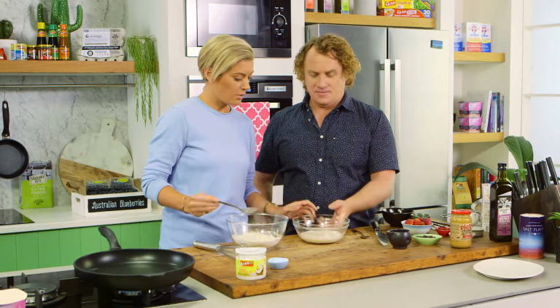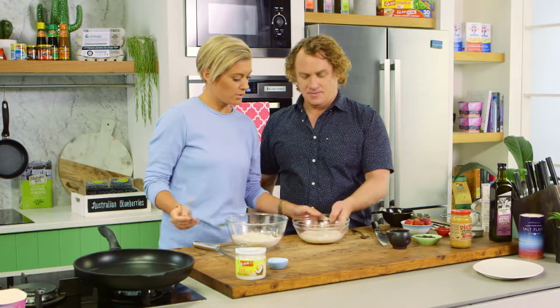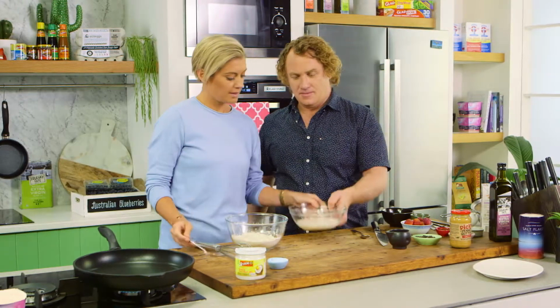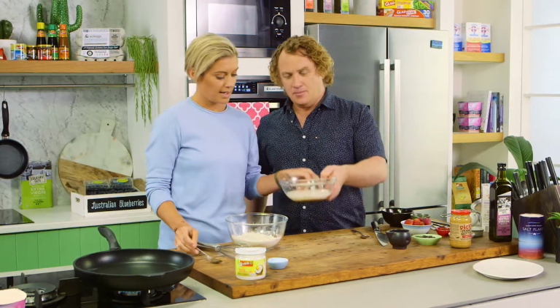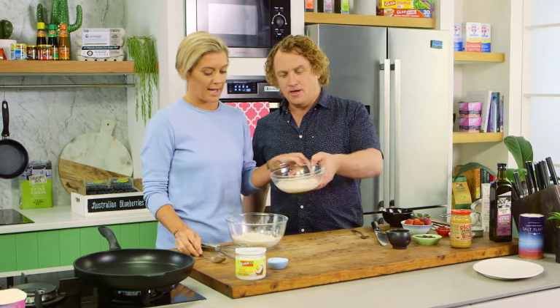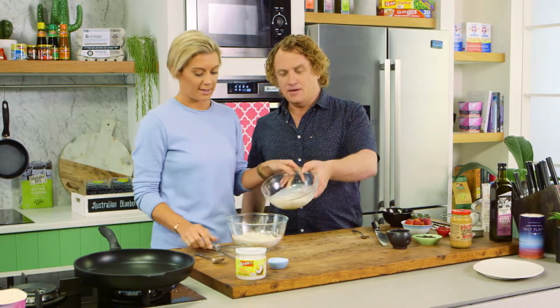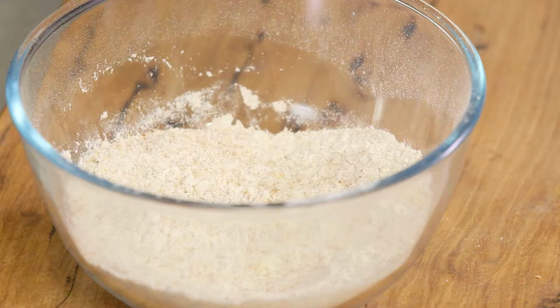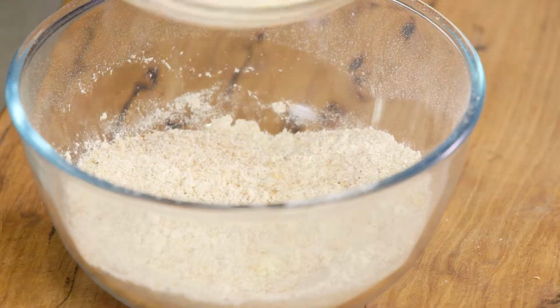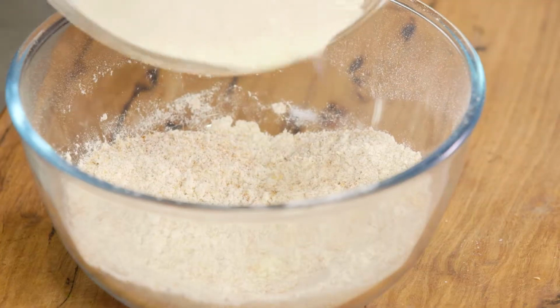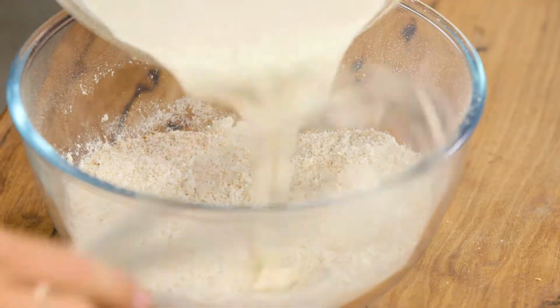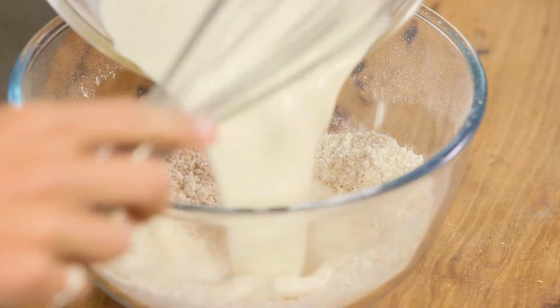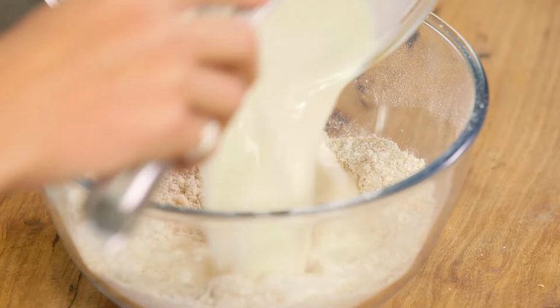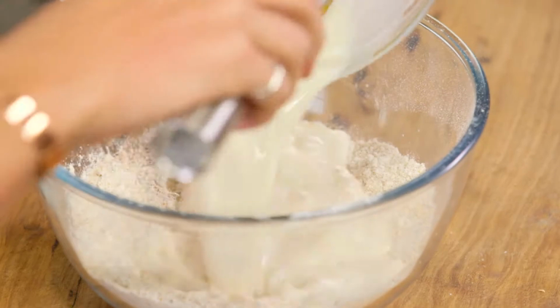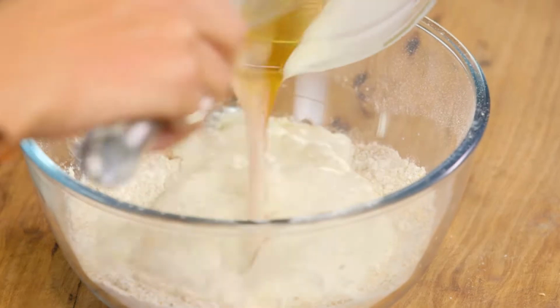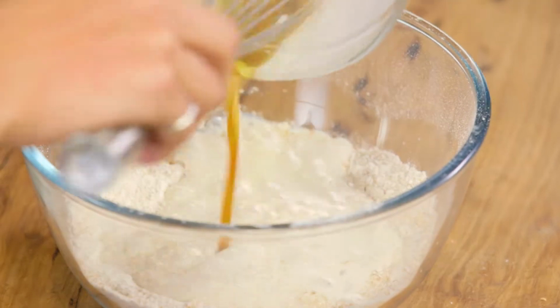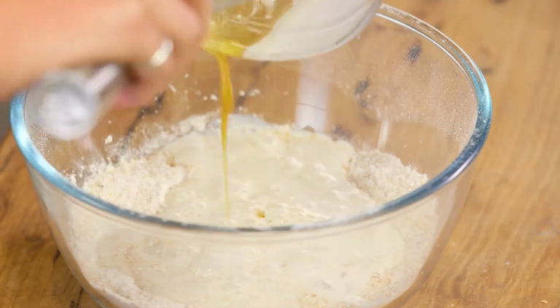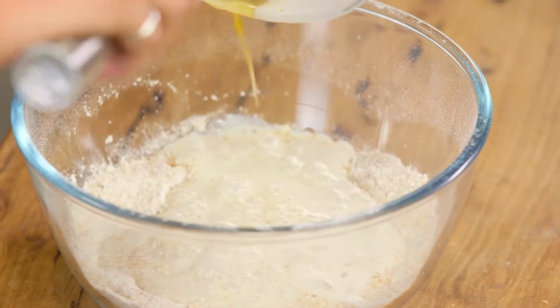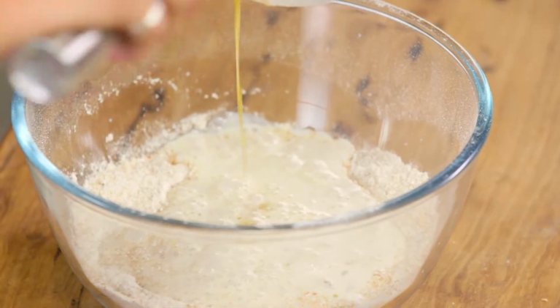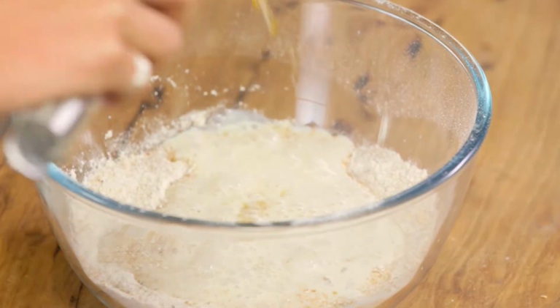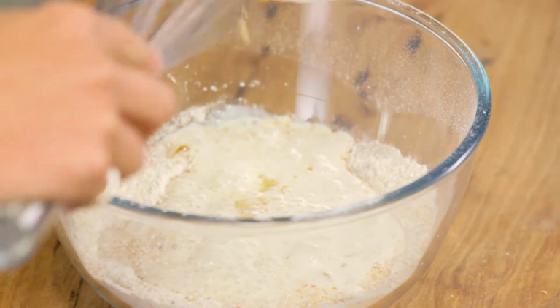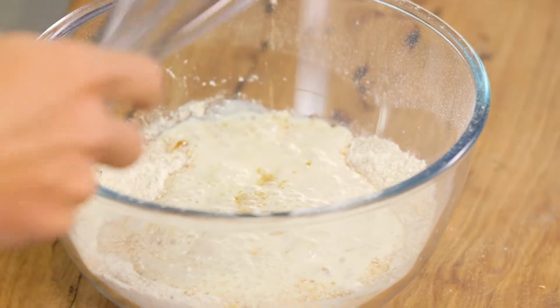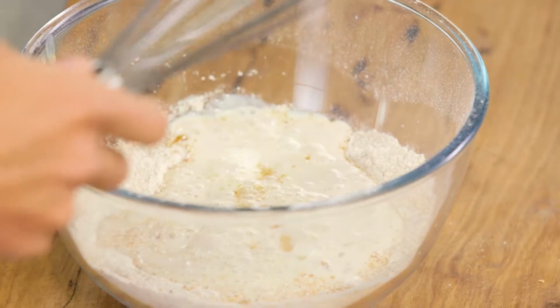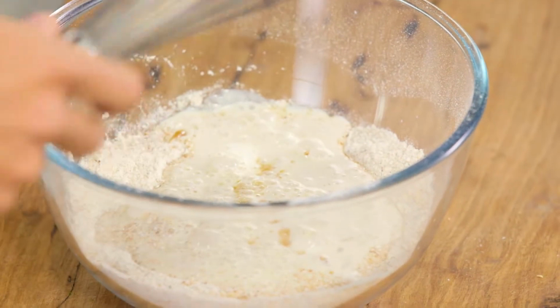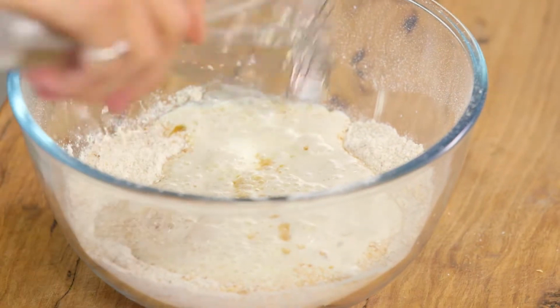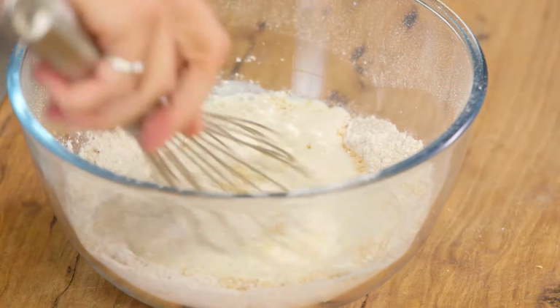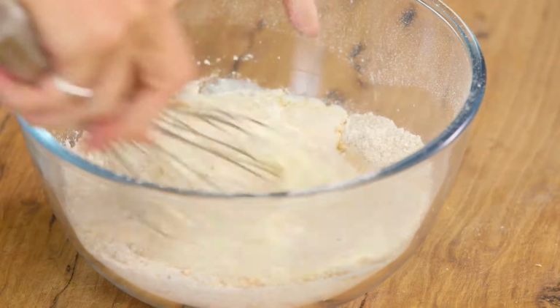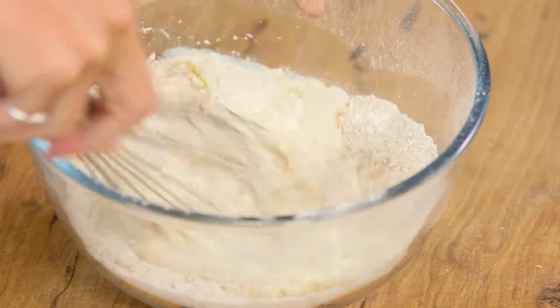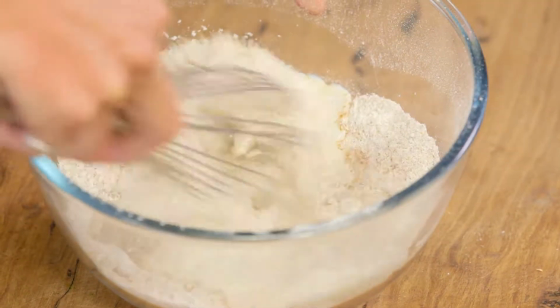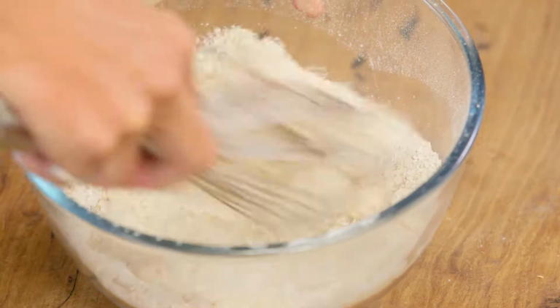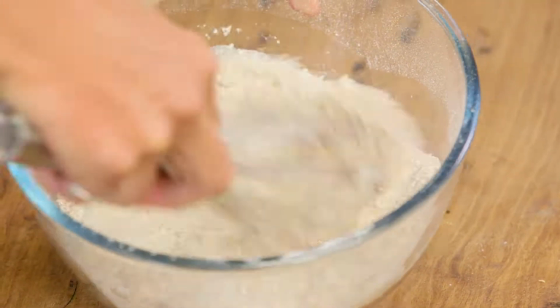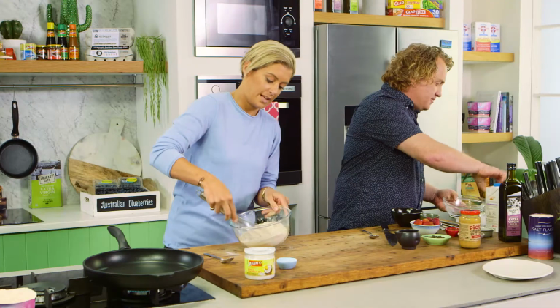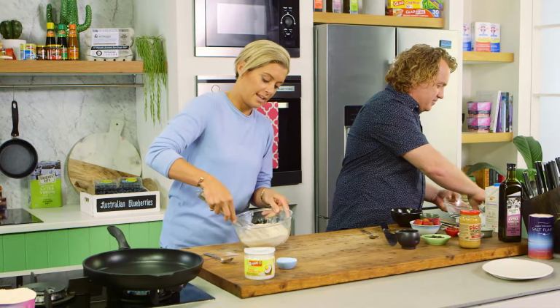Now, of course, now I add the wet to the dry. That's the one — making sure we get that lovely vanilla extract there. I love it, I can smell it already. It smells gorgeous.